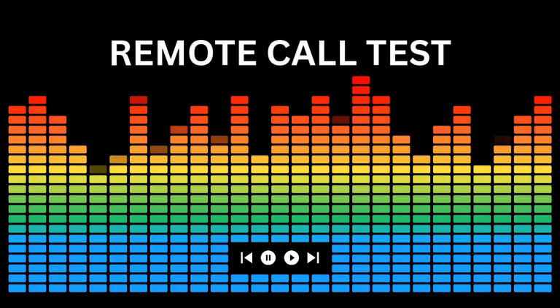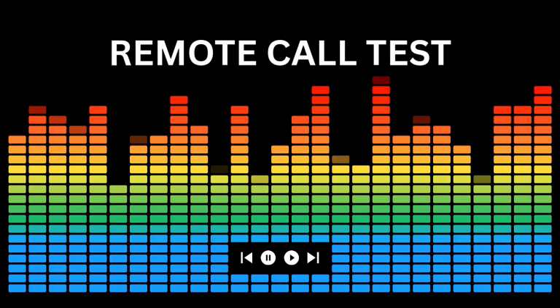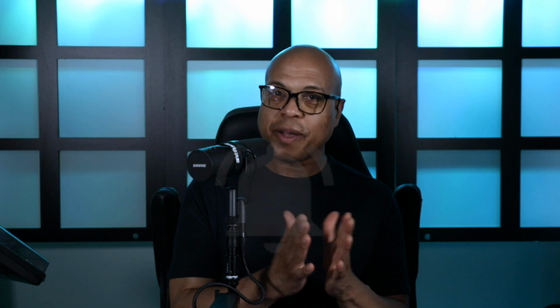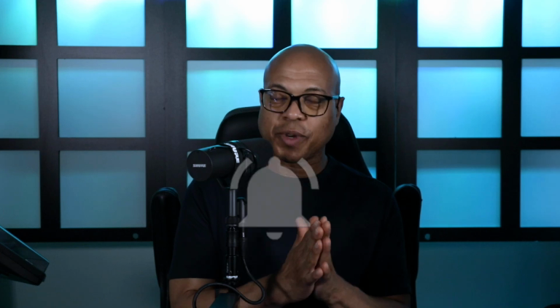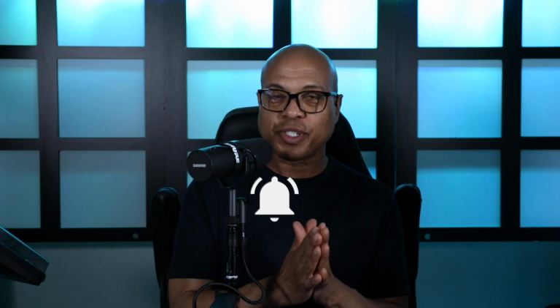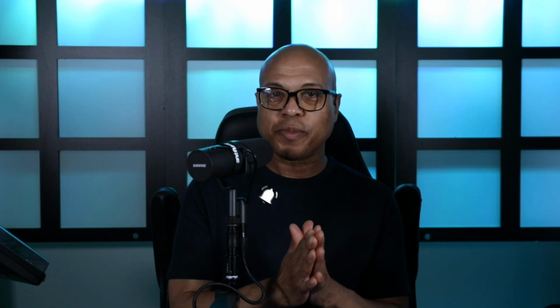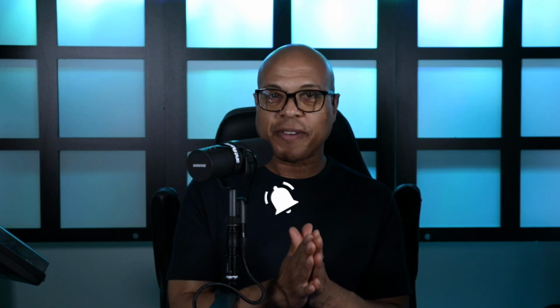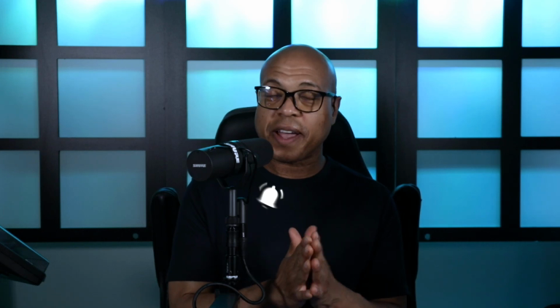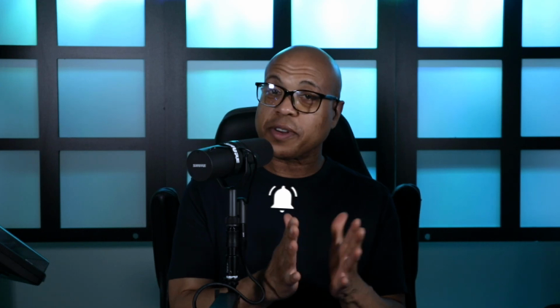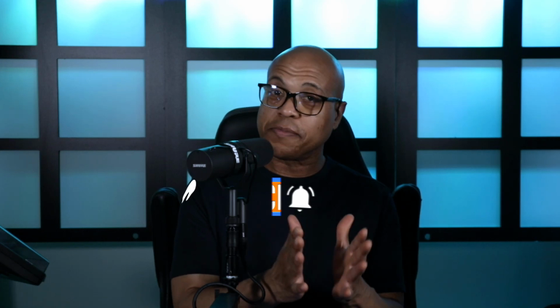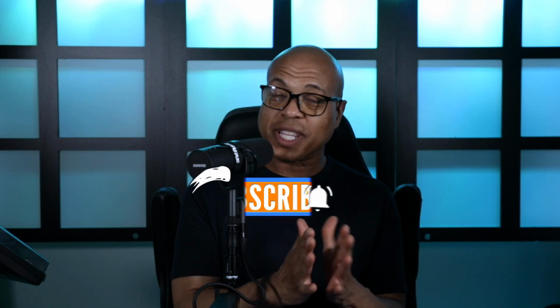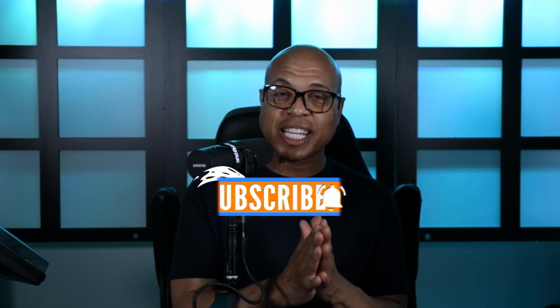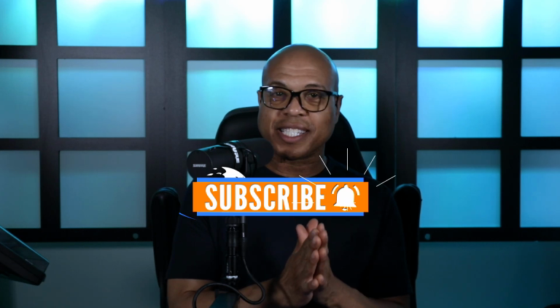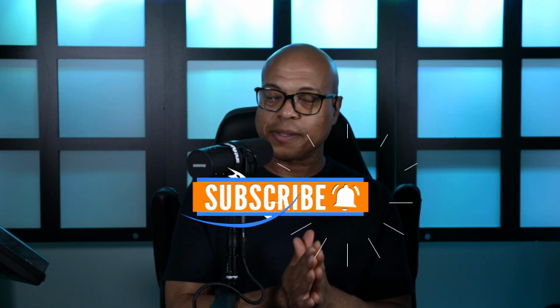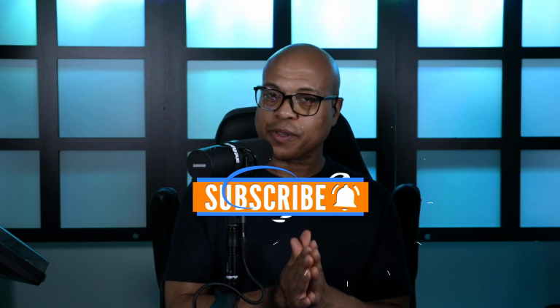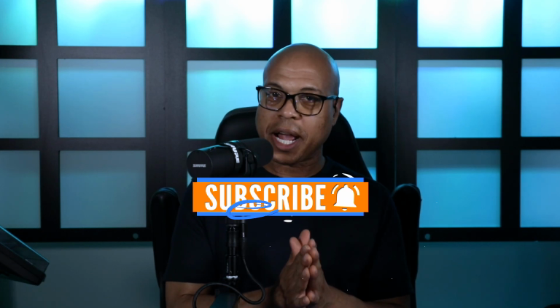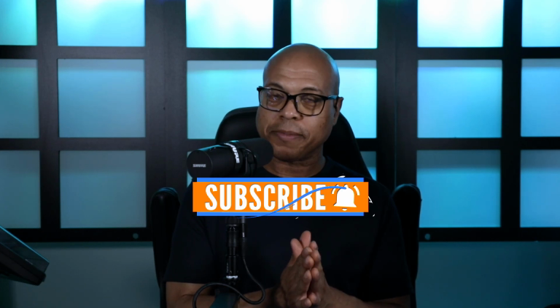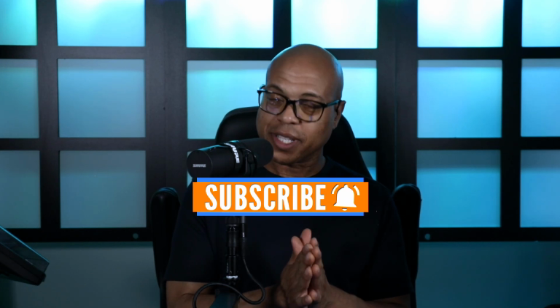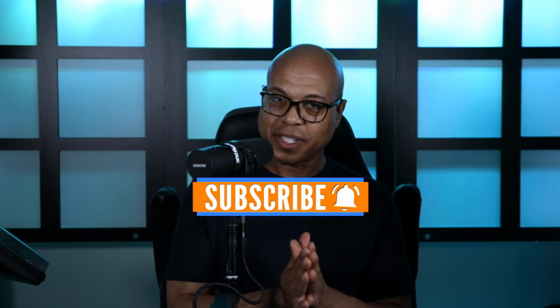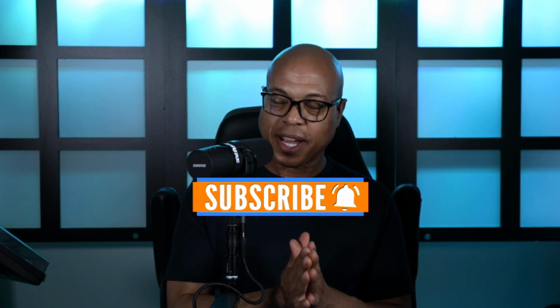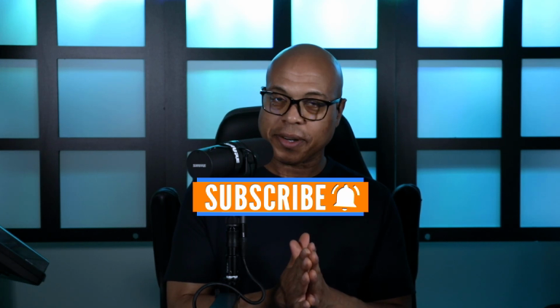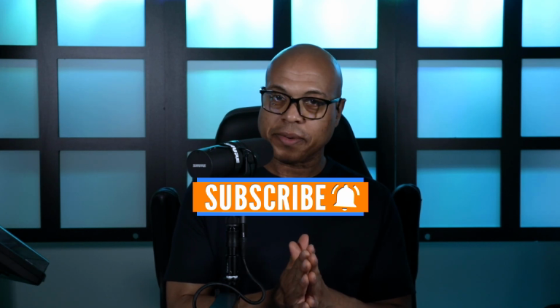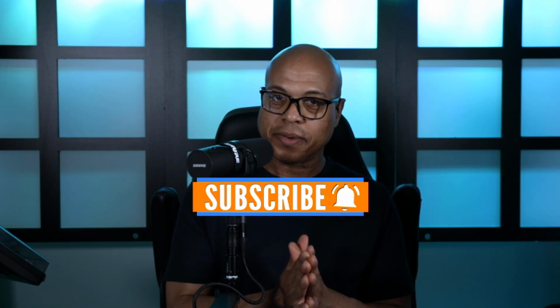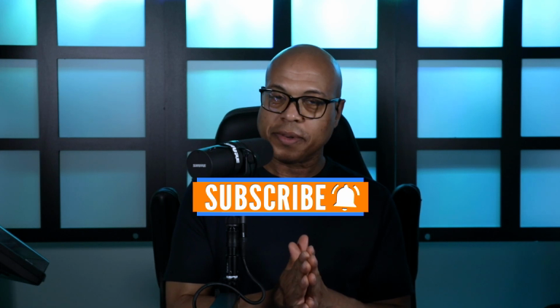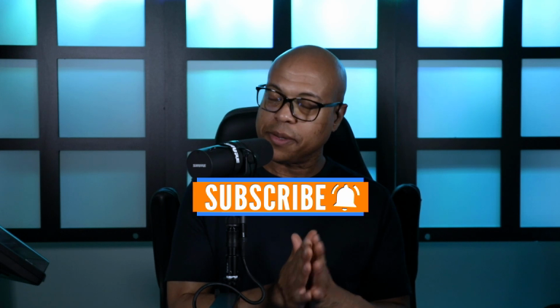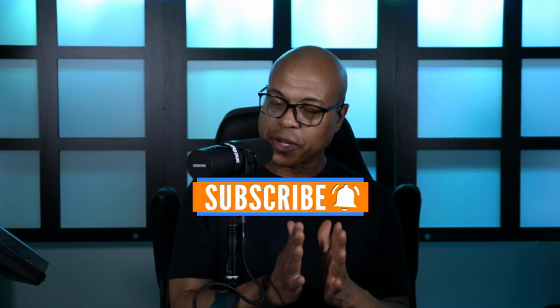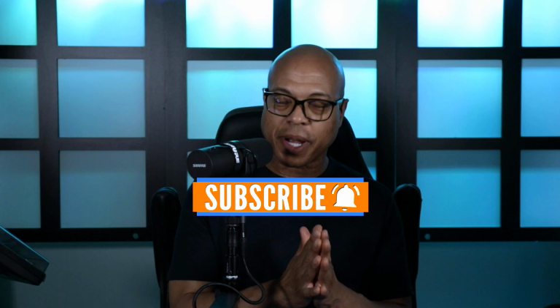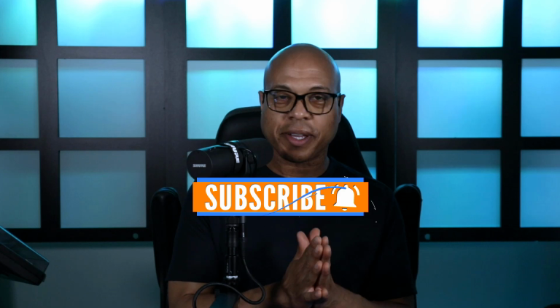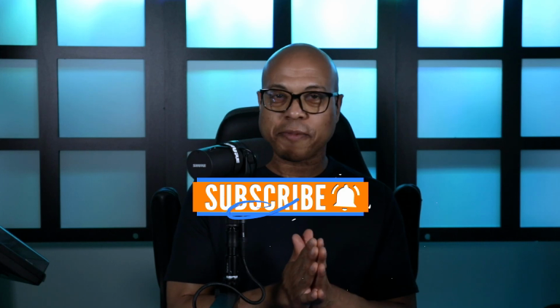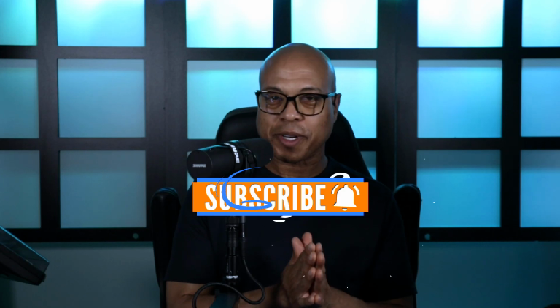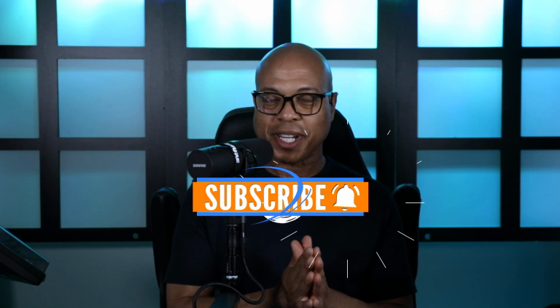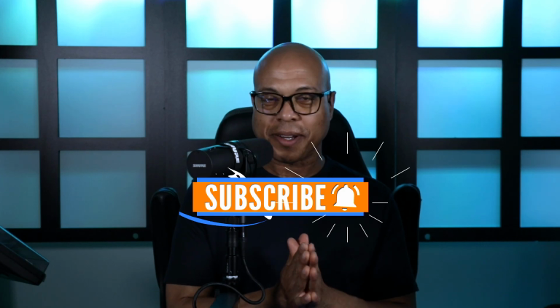Would you do me a favor and please subscribe to this channel? It'd be greatly appreciated.